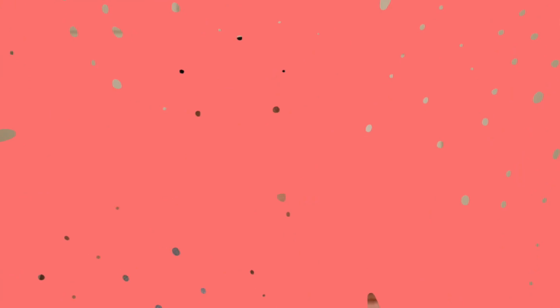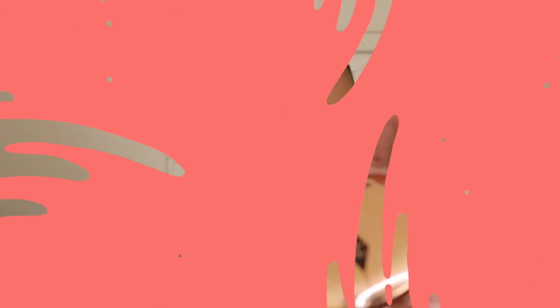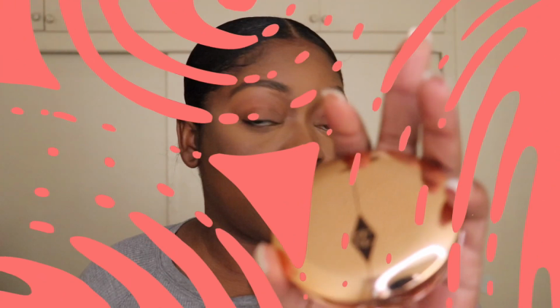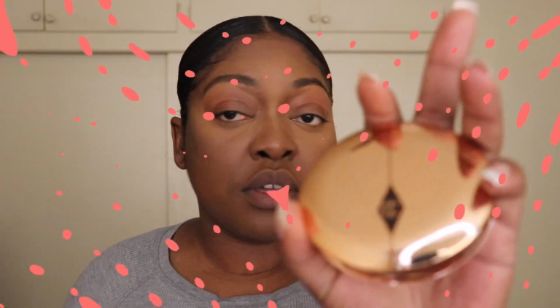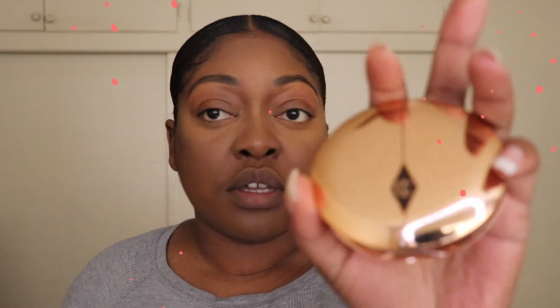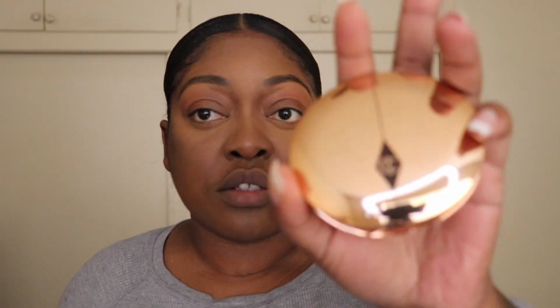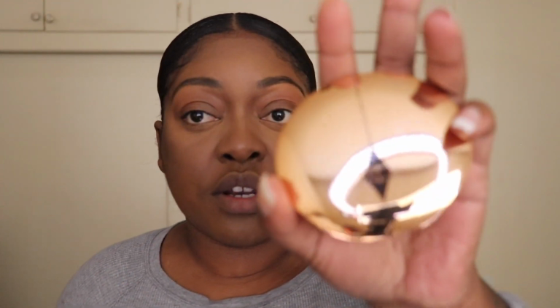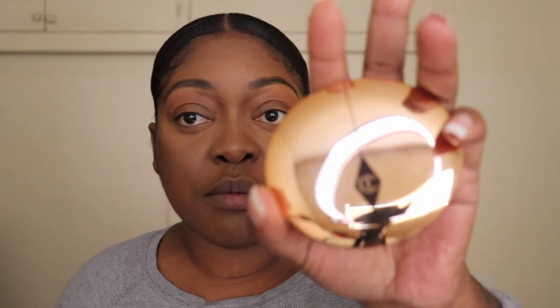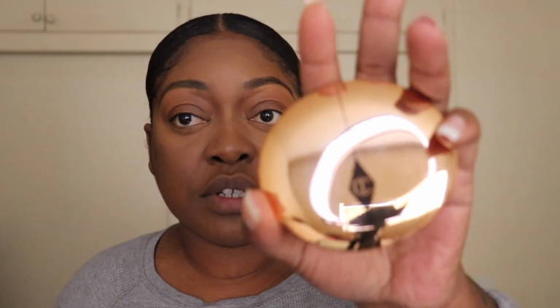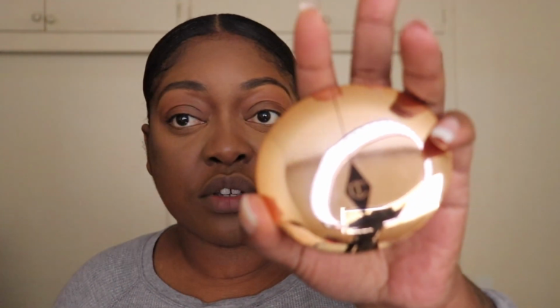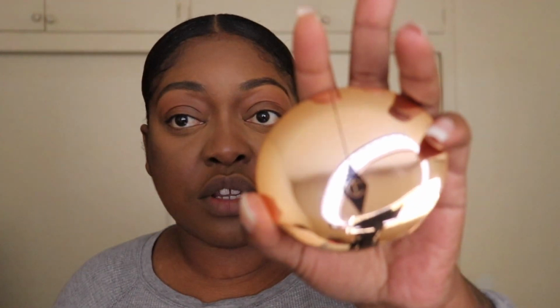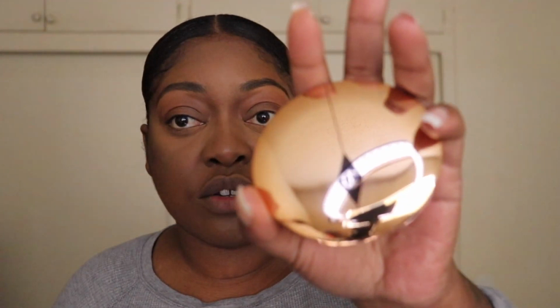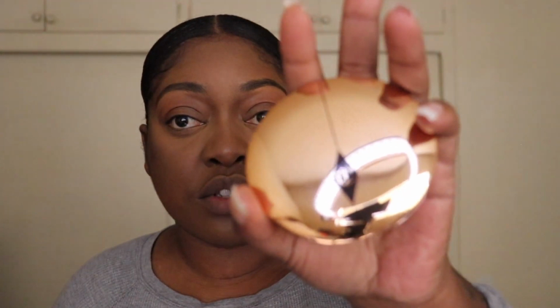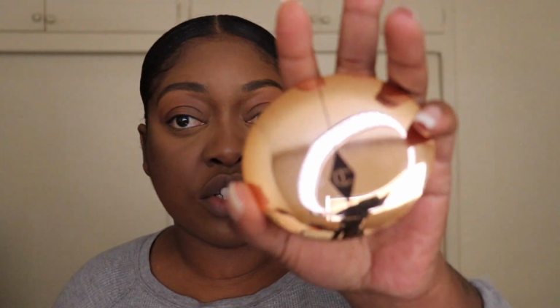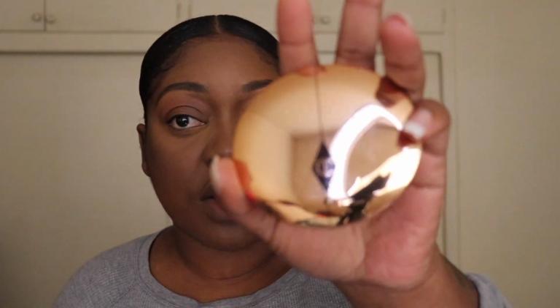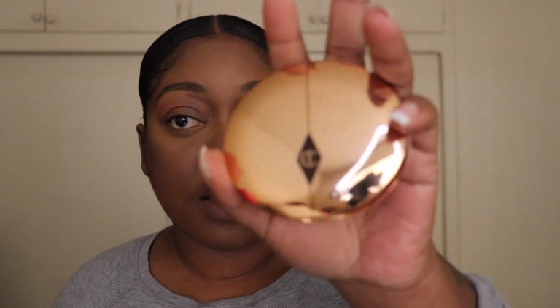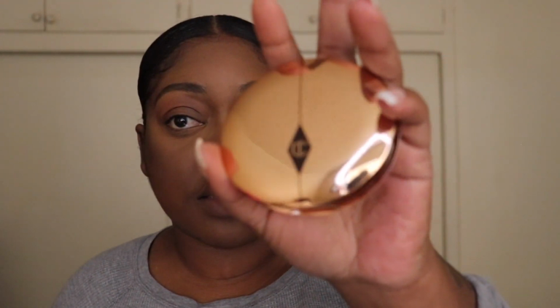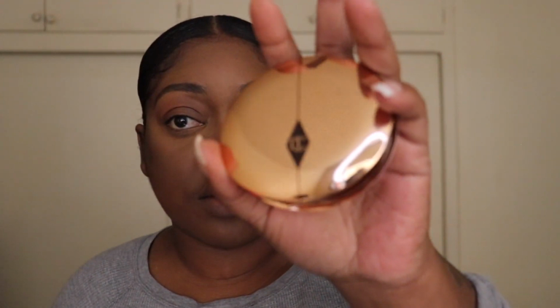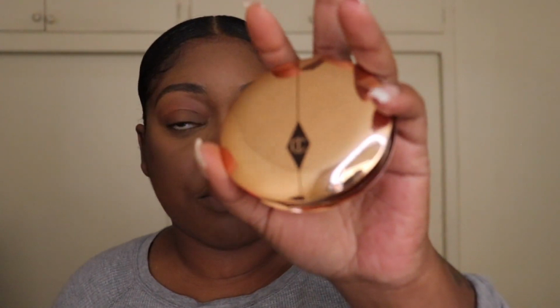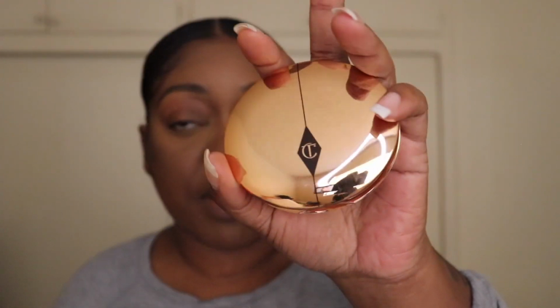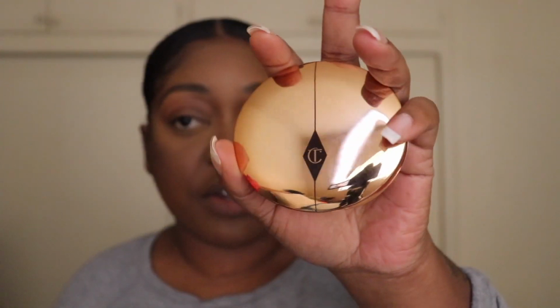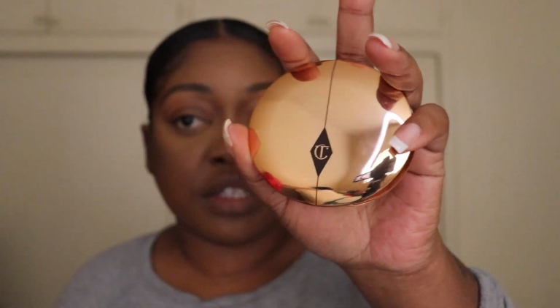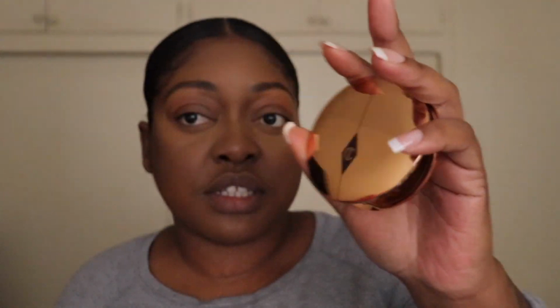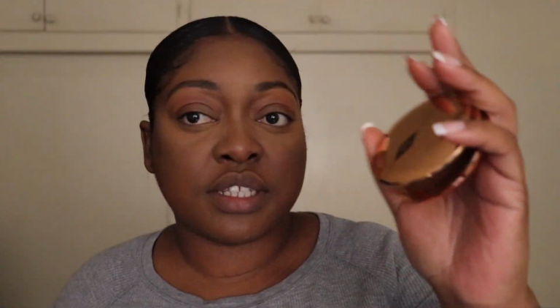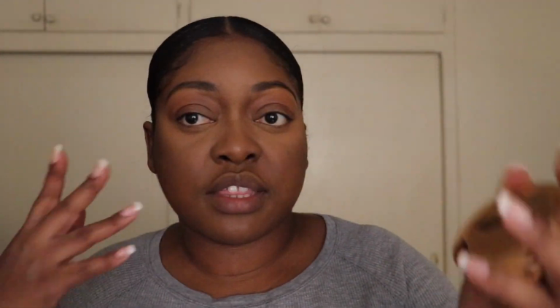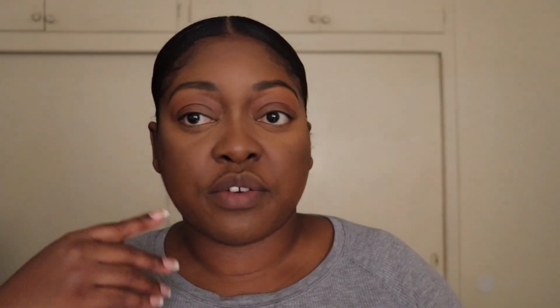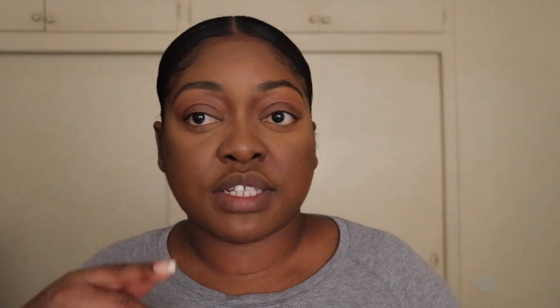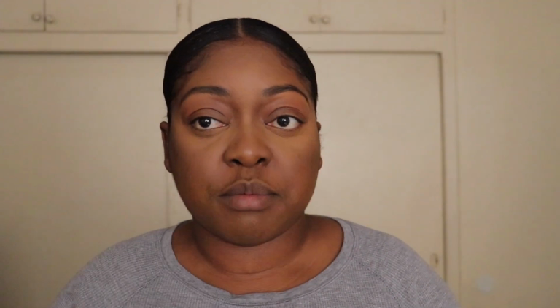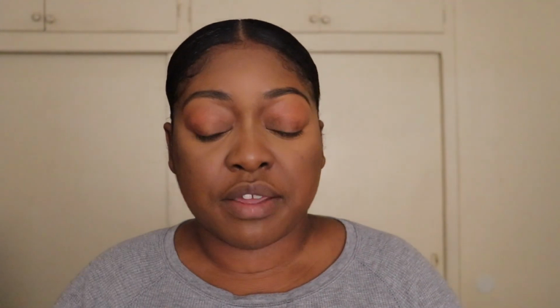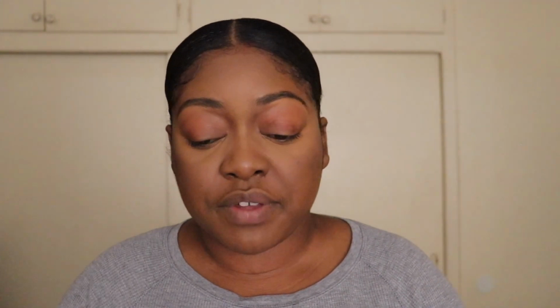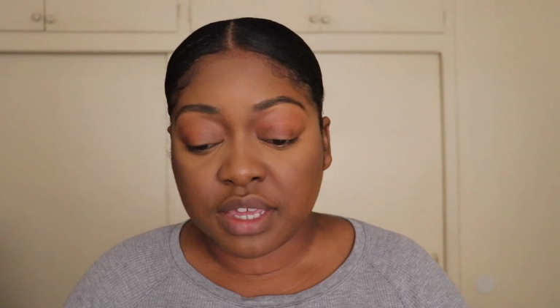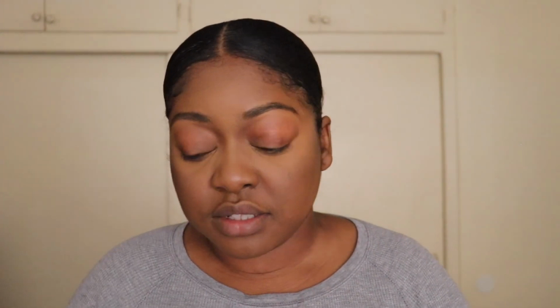So now I'm just going to use the Charlotte Tilbury to set the rest of my face.